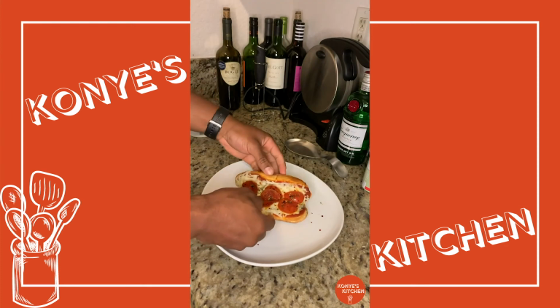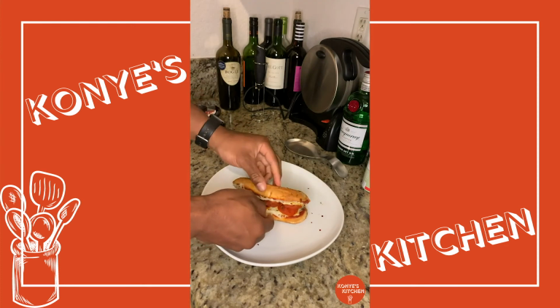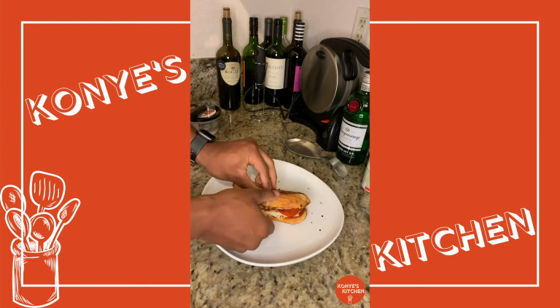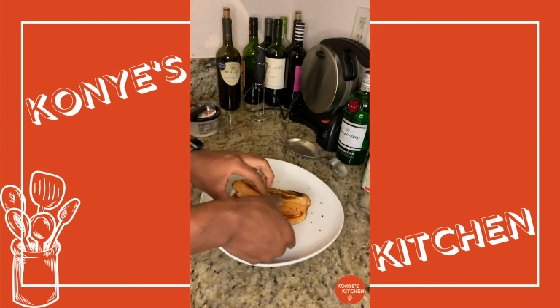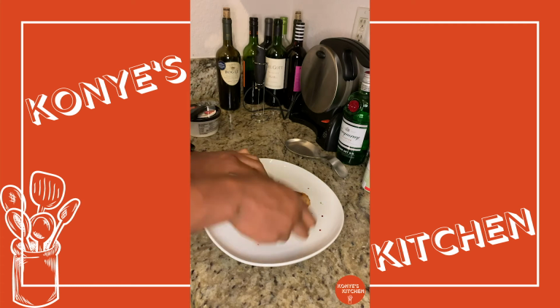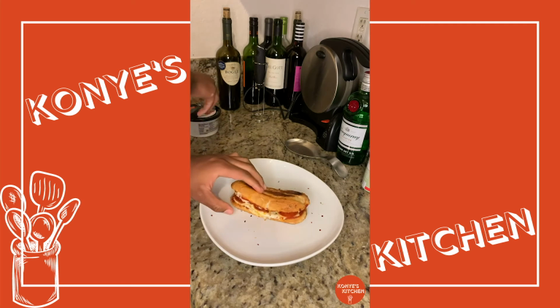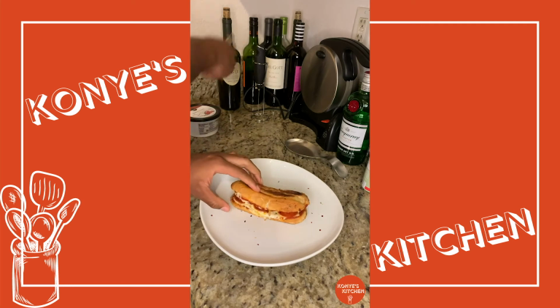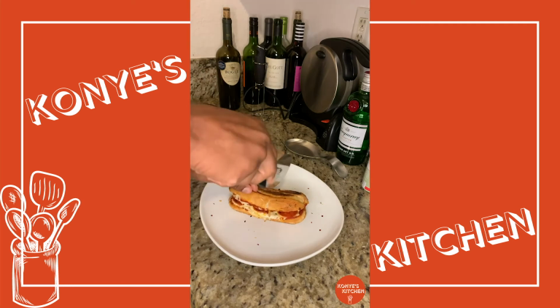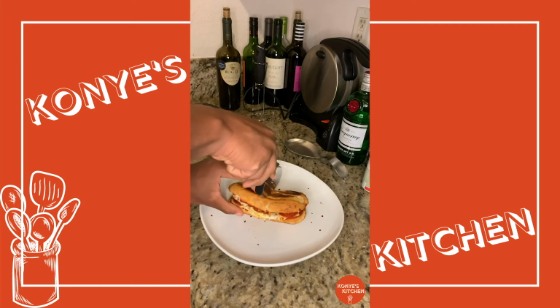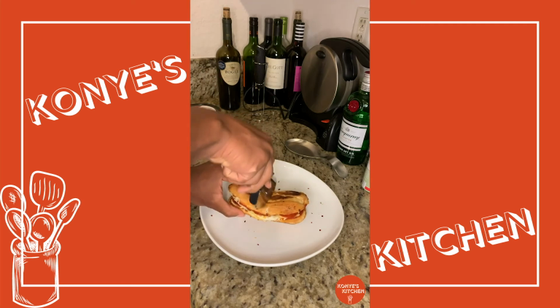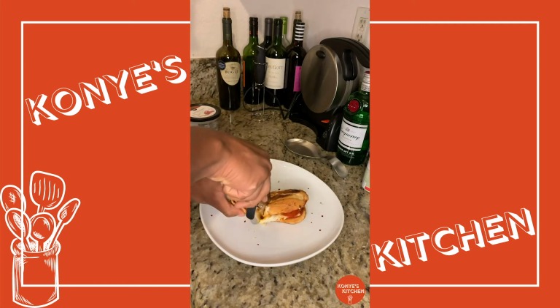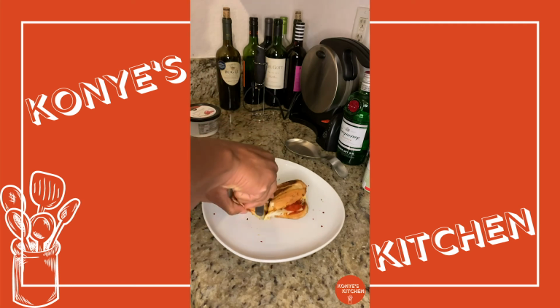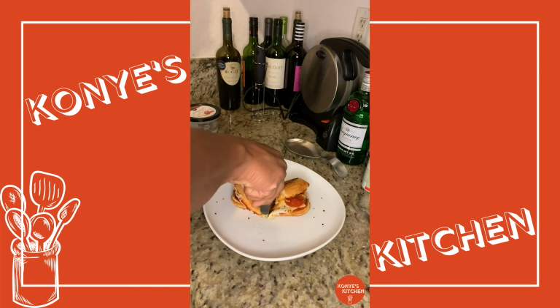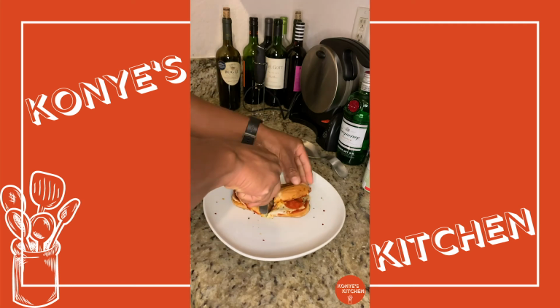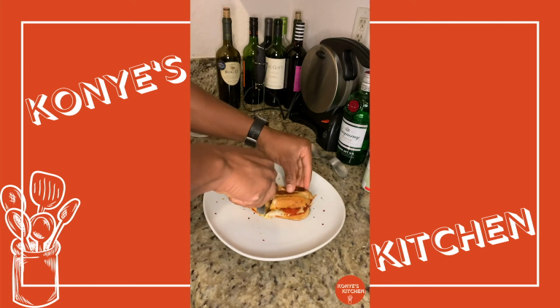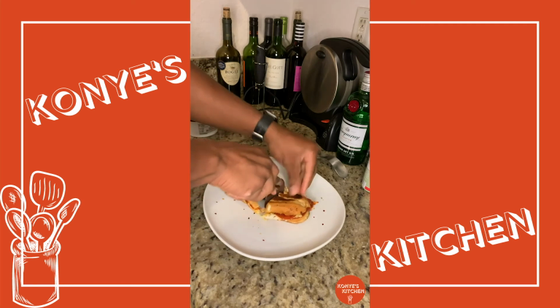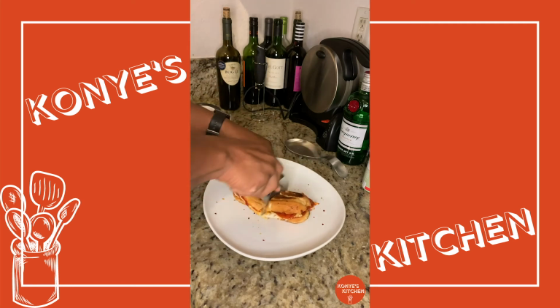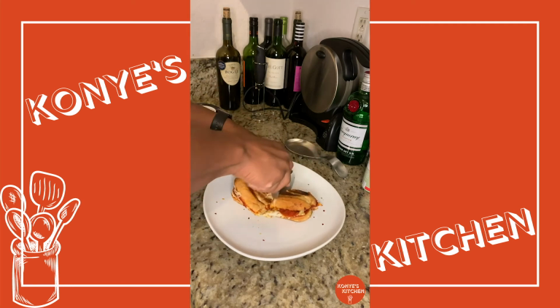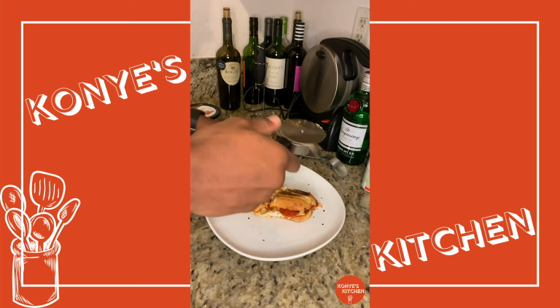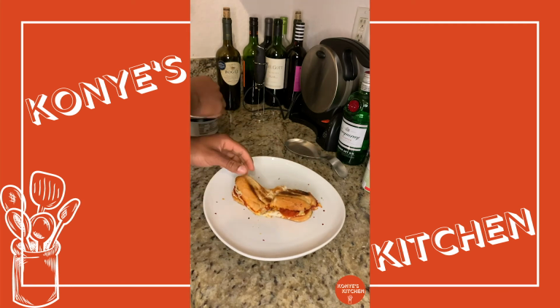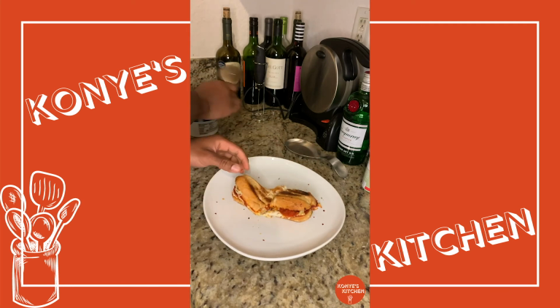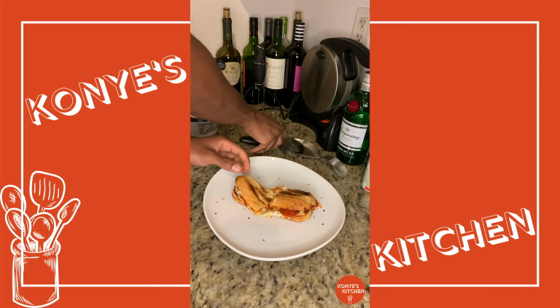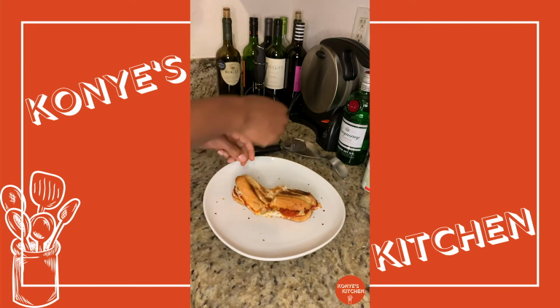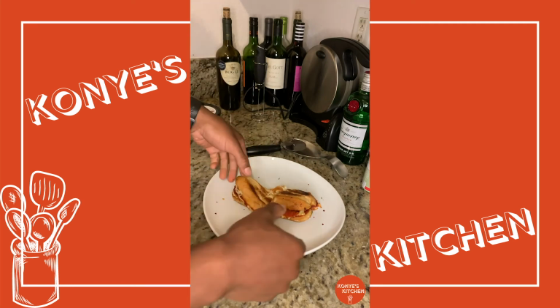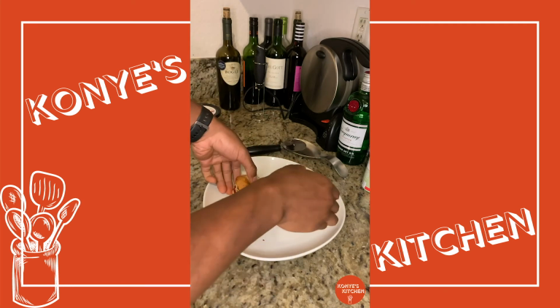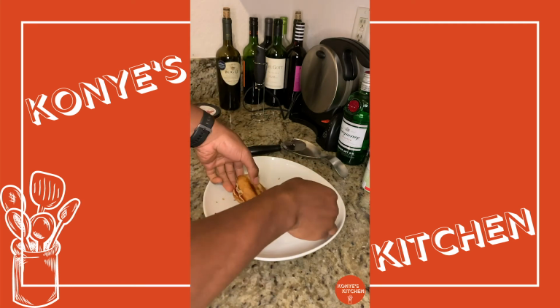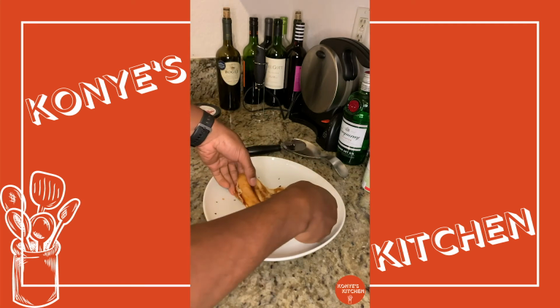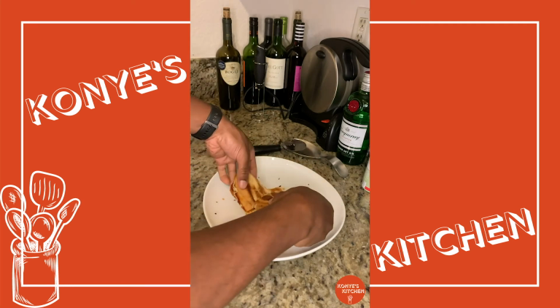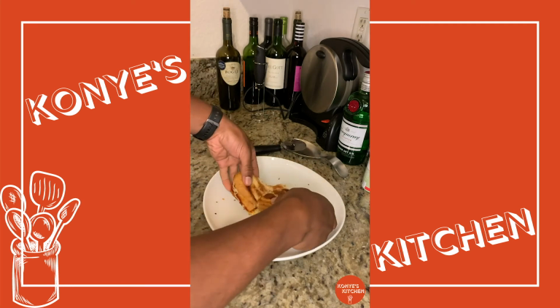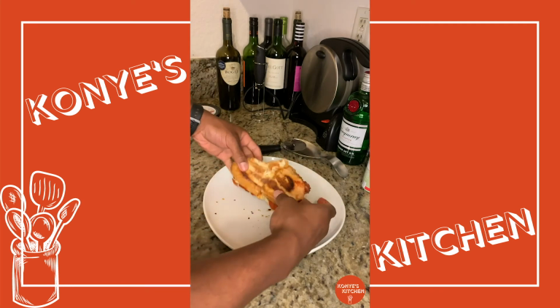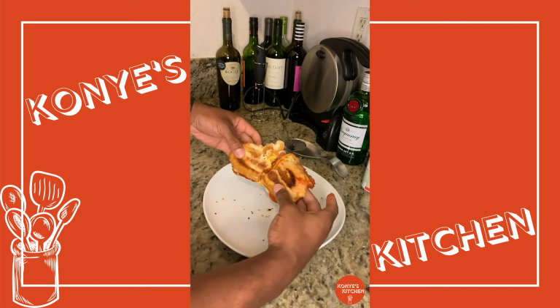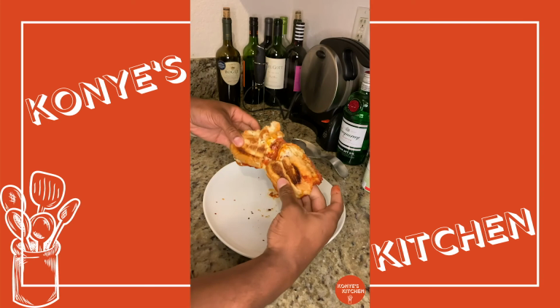Fold it. I say it's a pizza sub, so why not use a pizza cutter? And there you go. Voila.